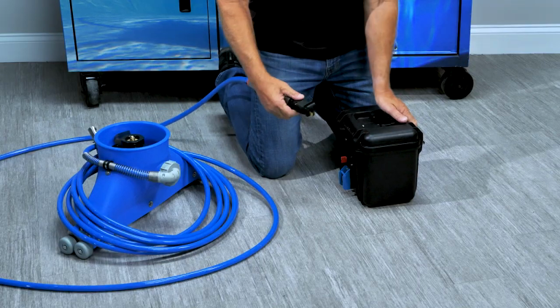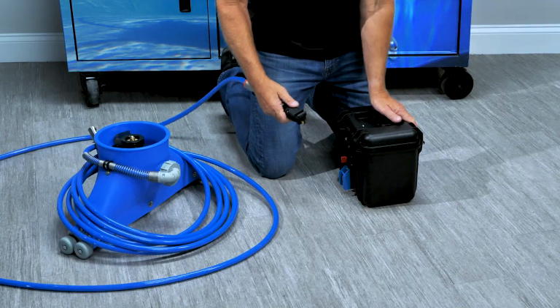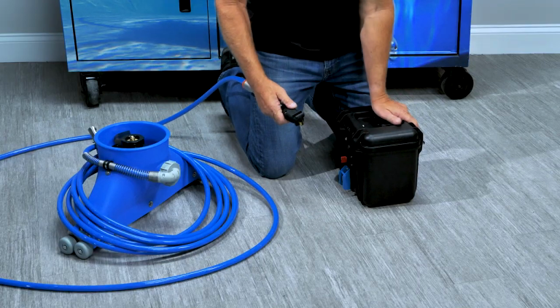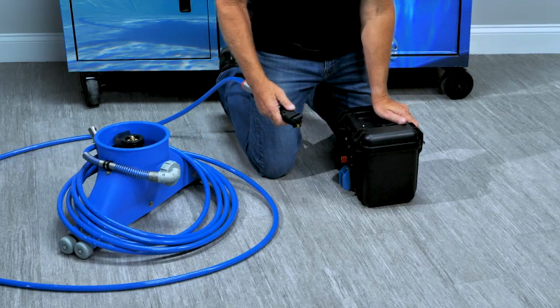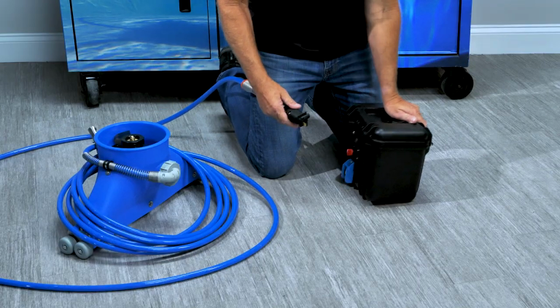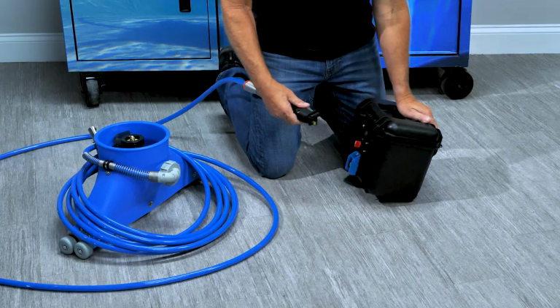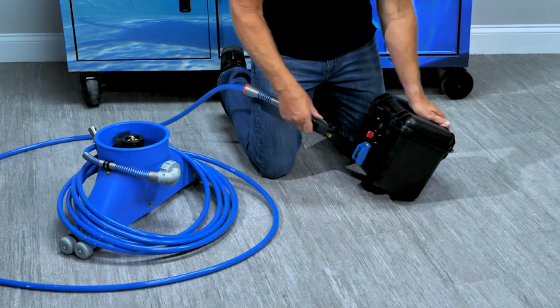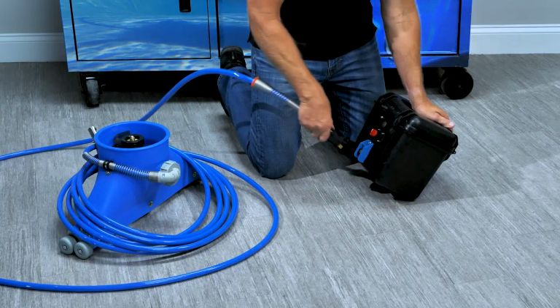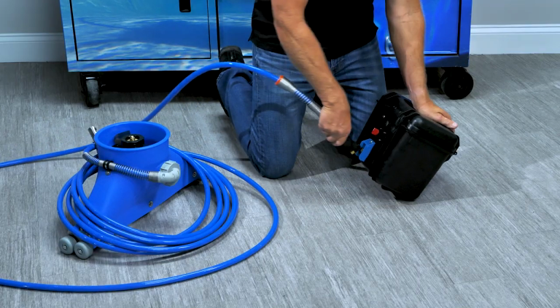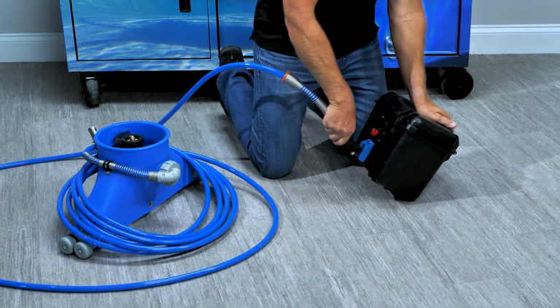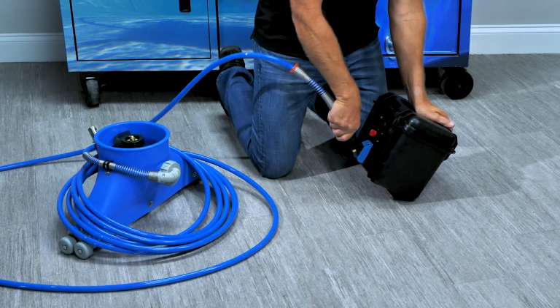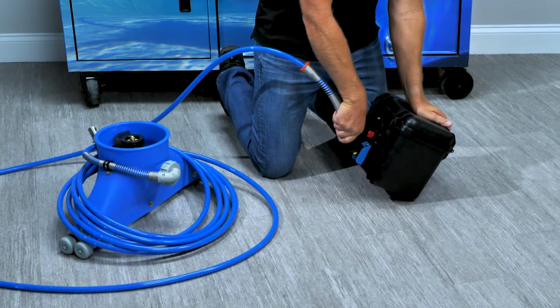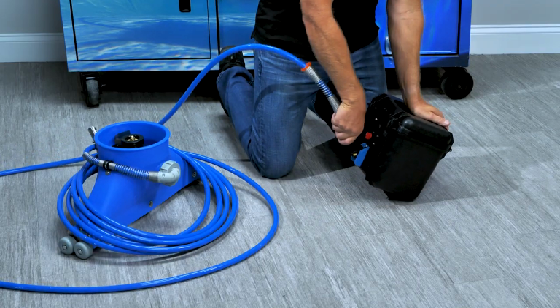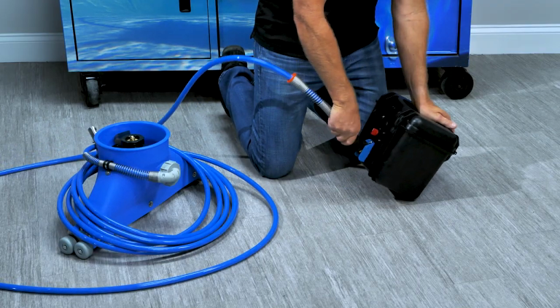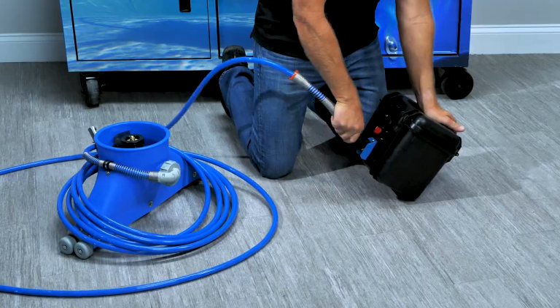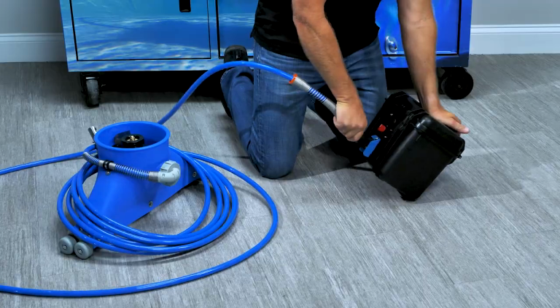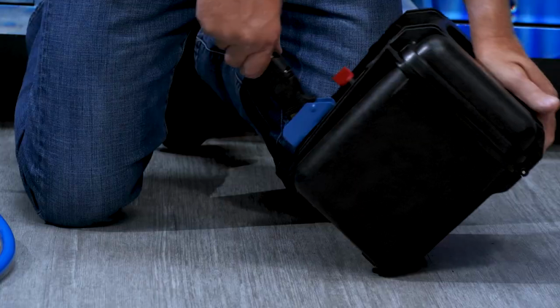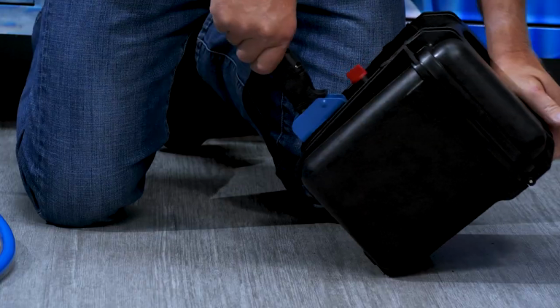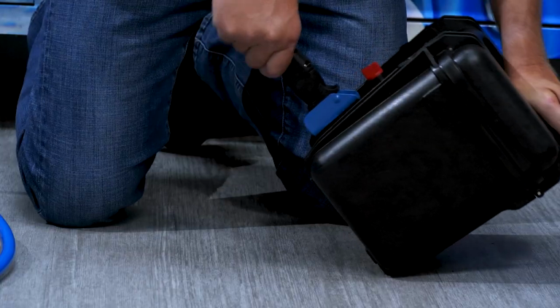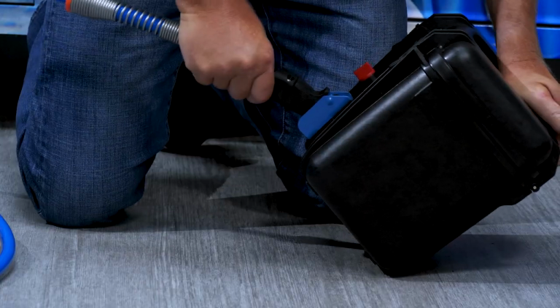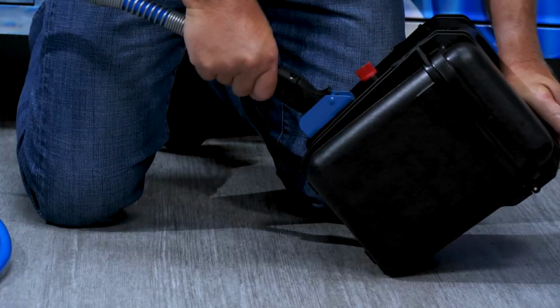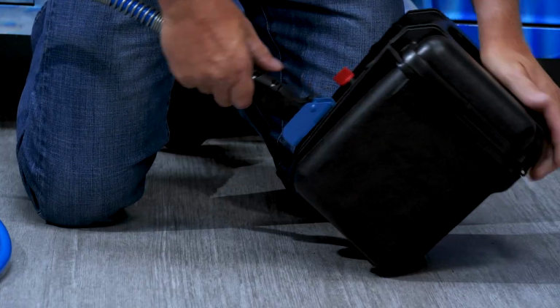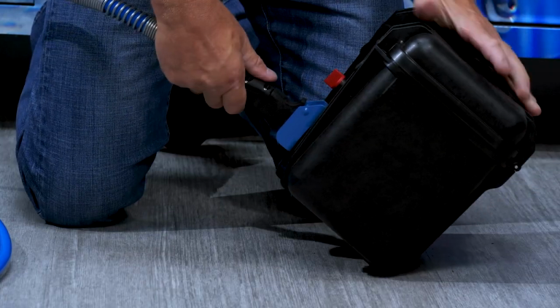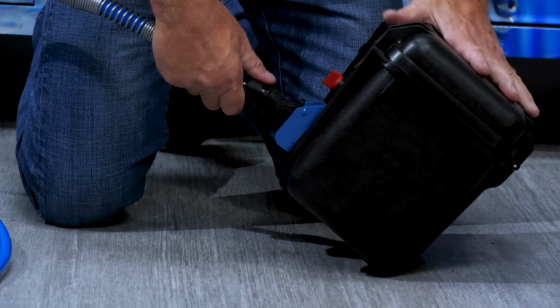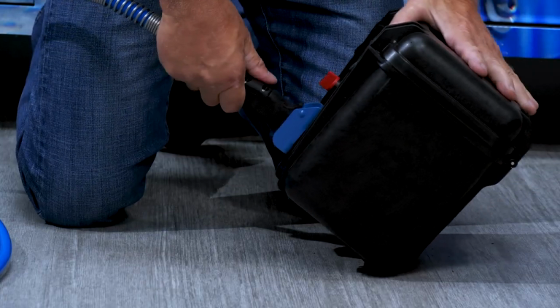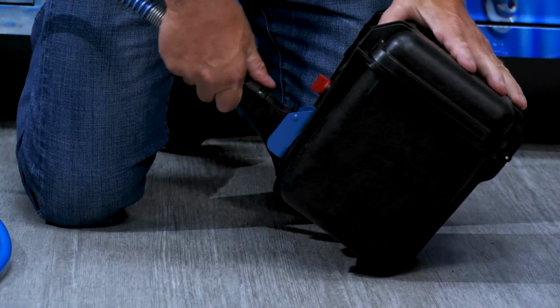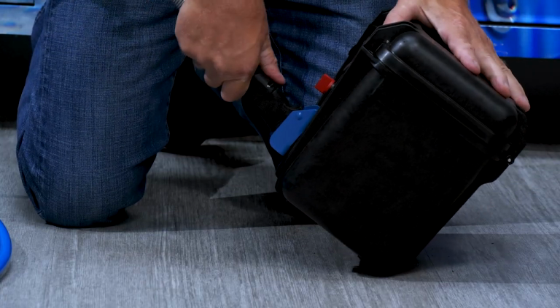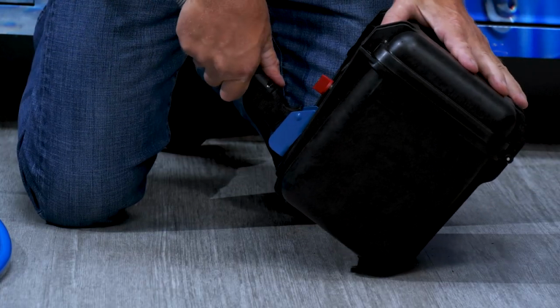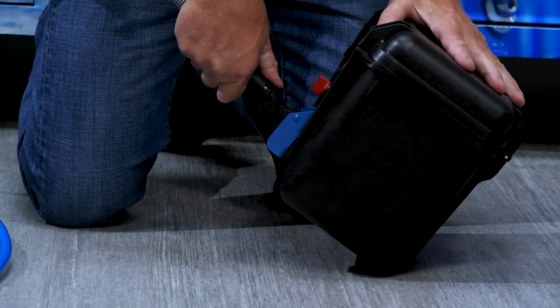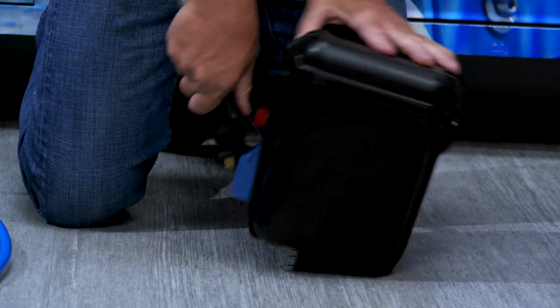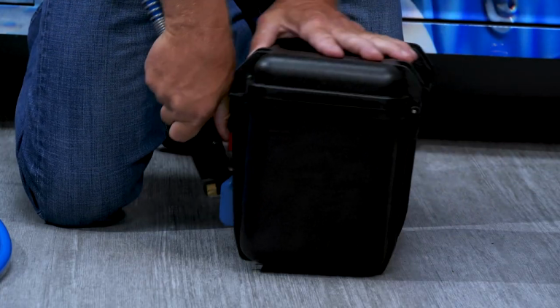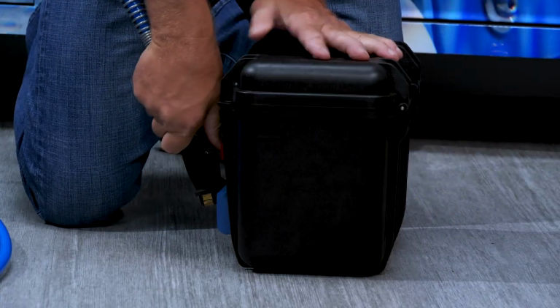When initially setting up the battery box, you may want to break in the plug by snapping it into position several times.